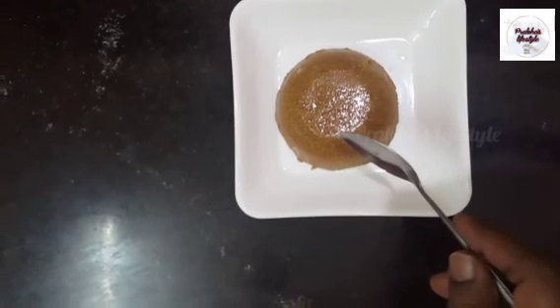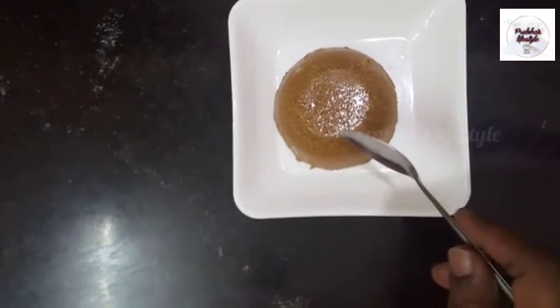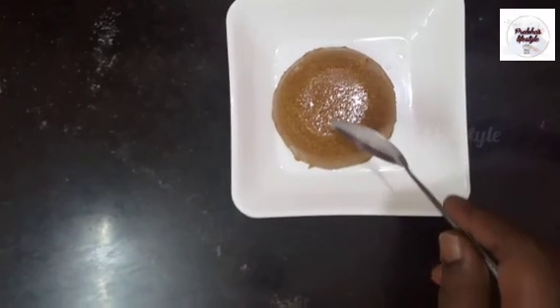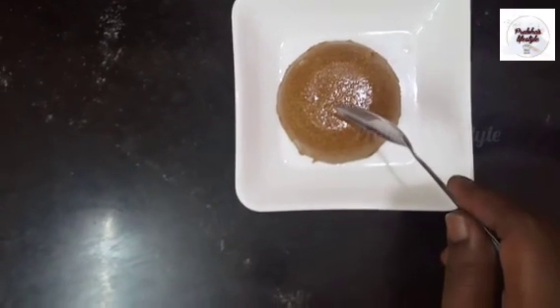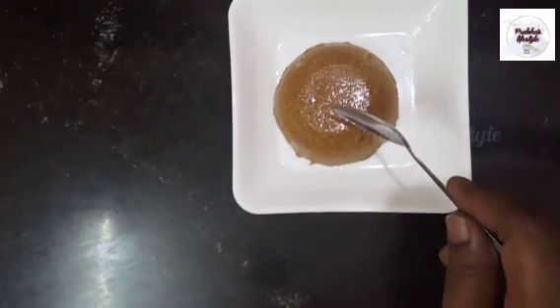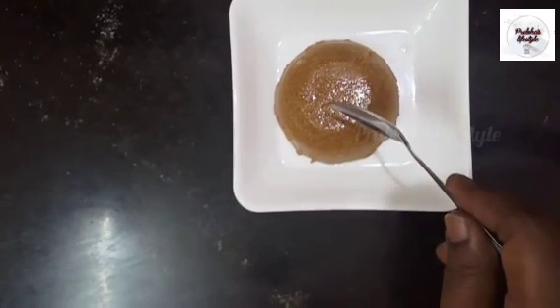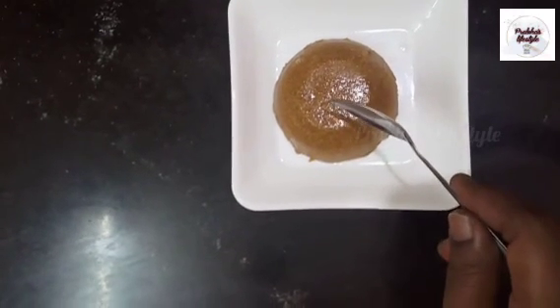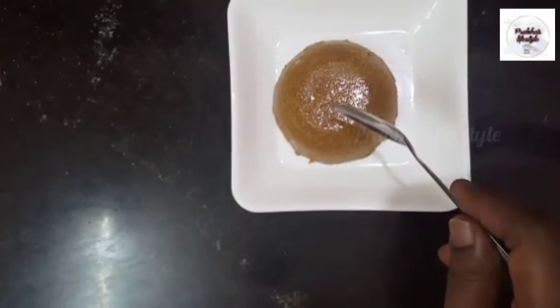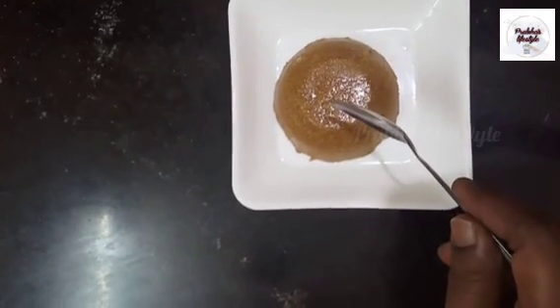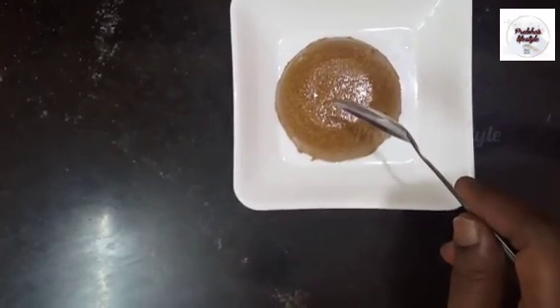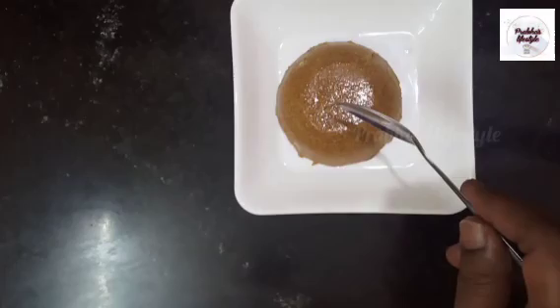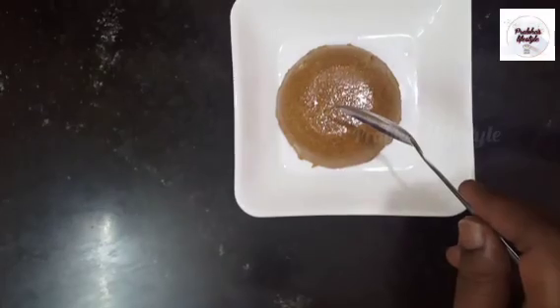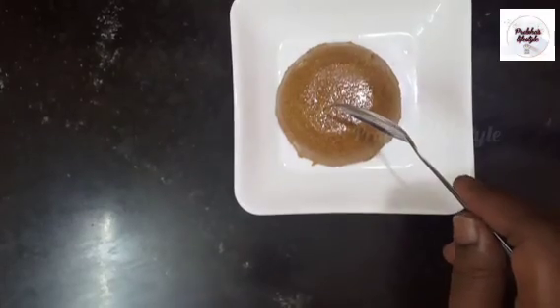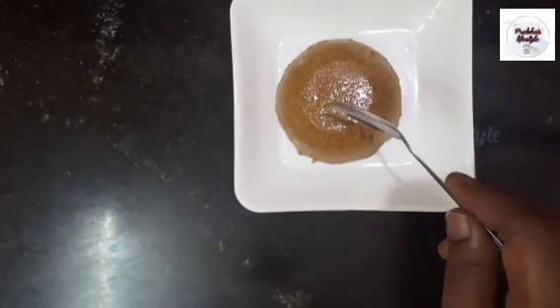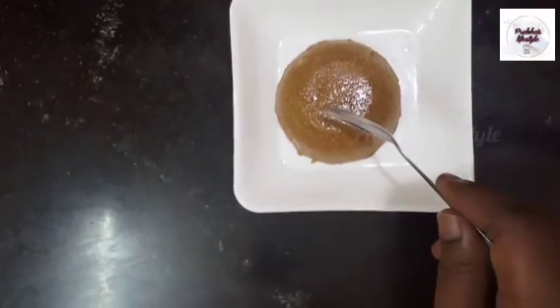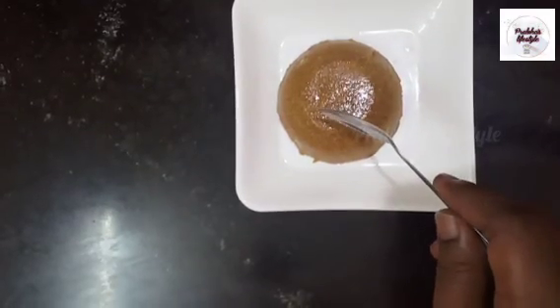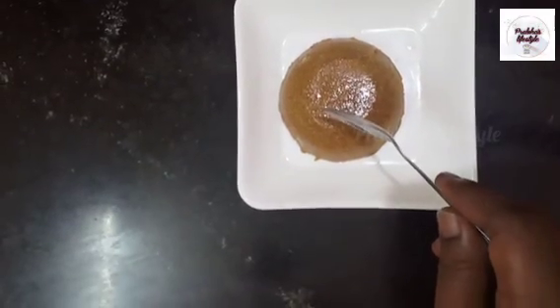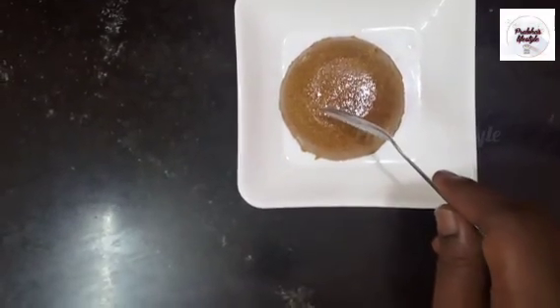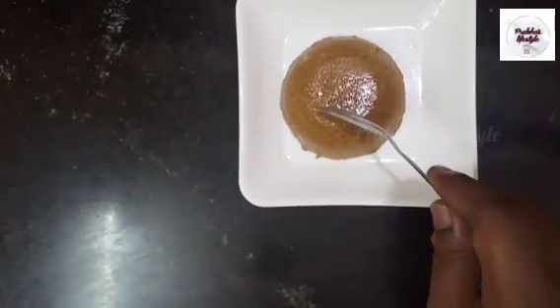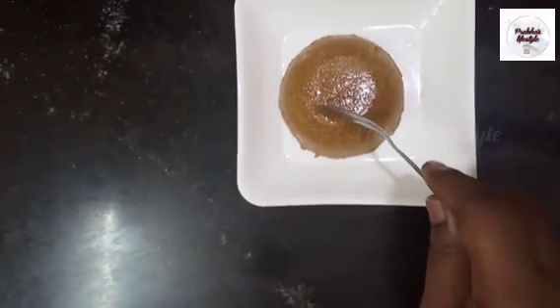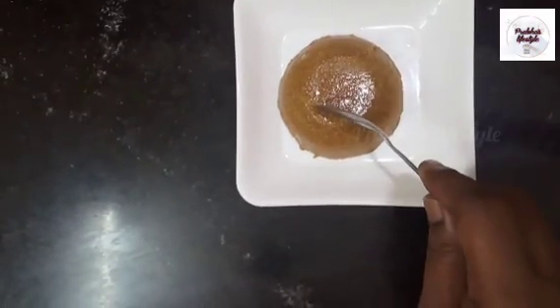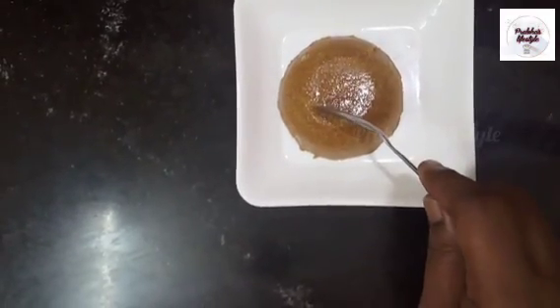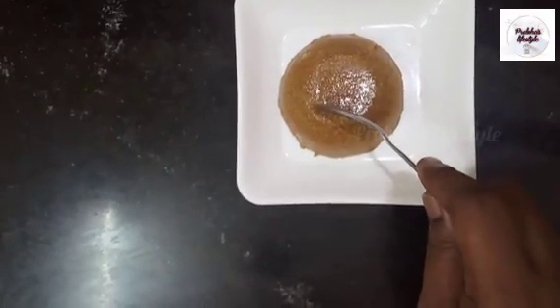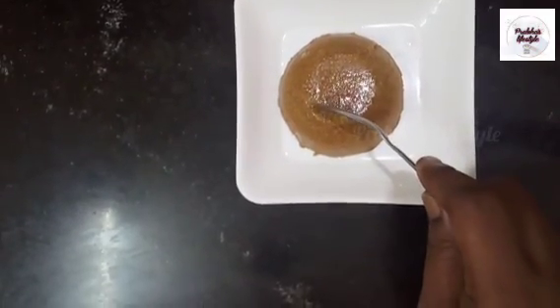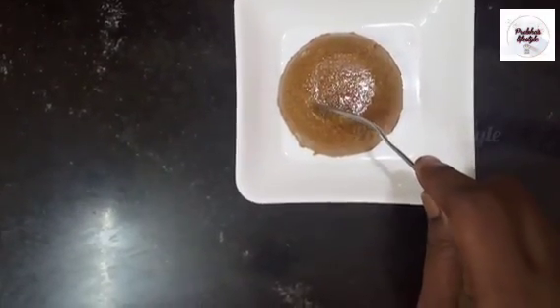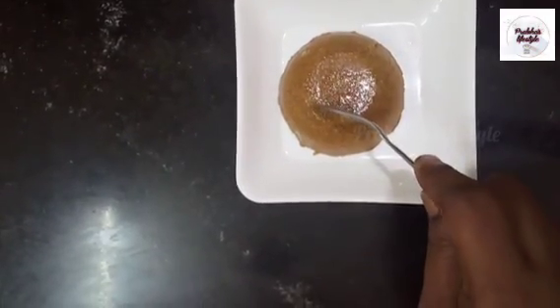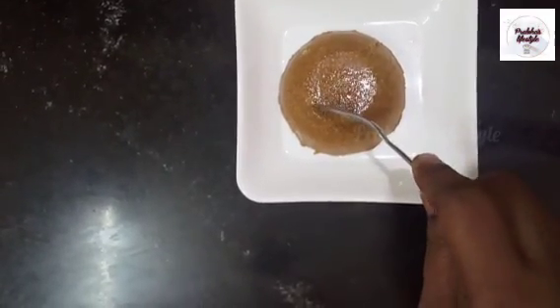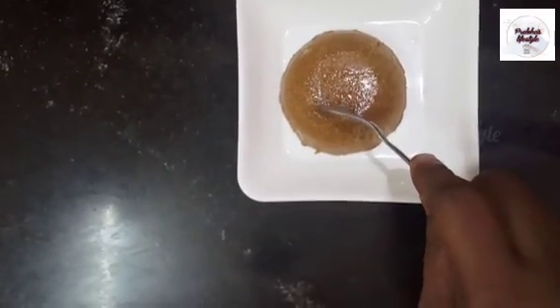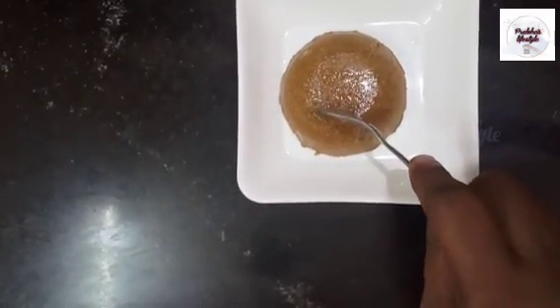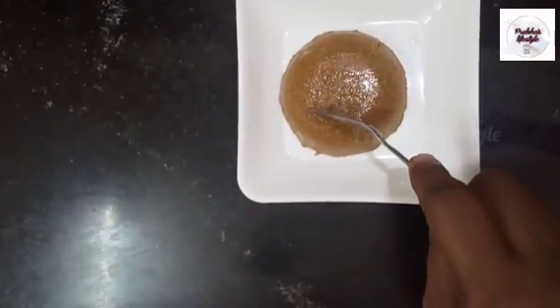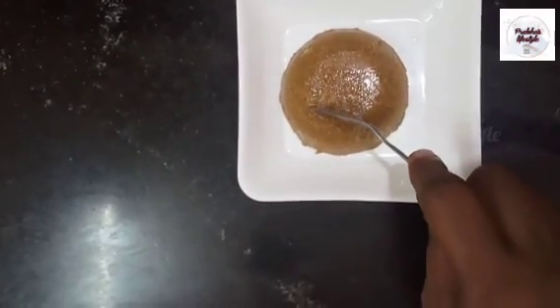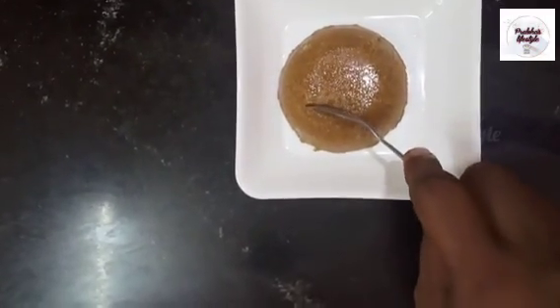Hi, welcome to Prapa's Lifestyle. I'm going to make a coffee pudding. How can I do it?